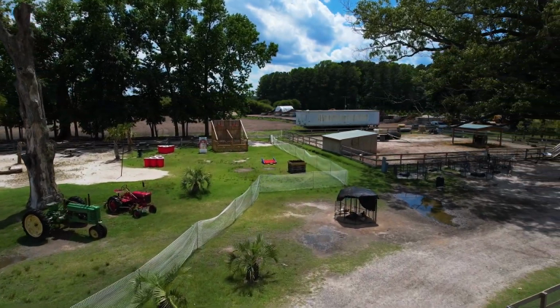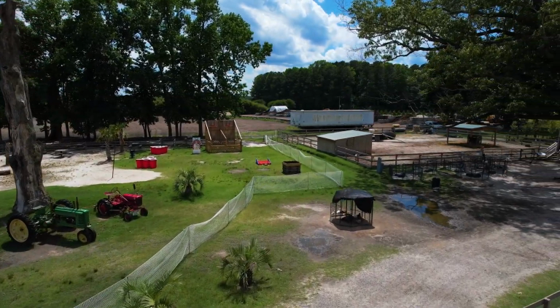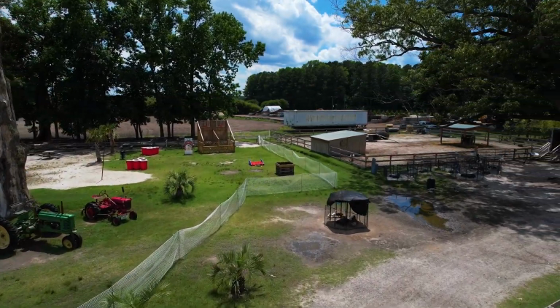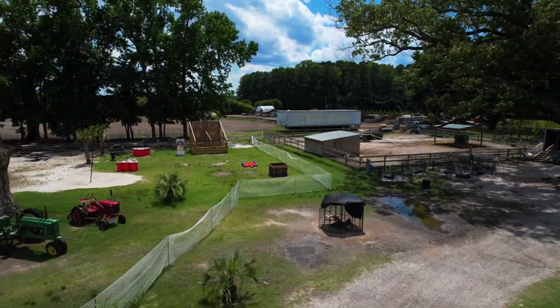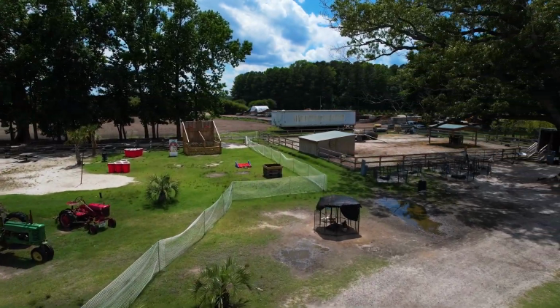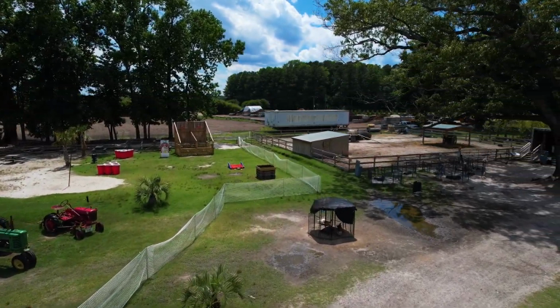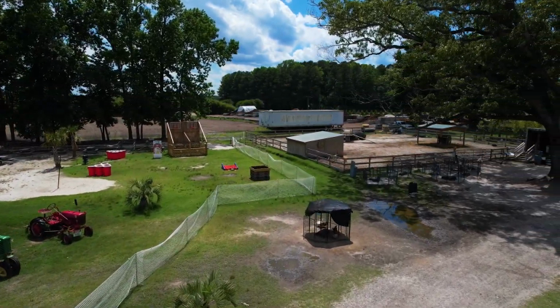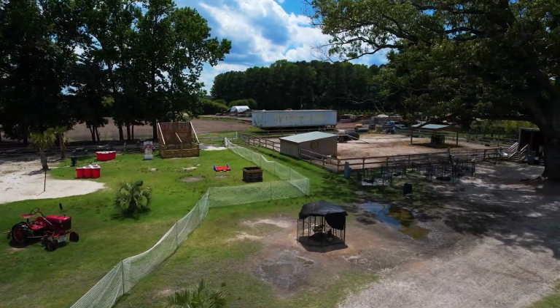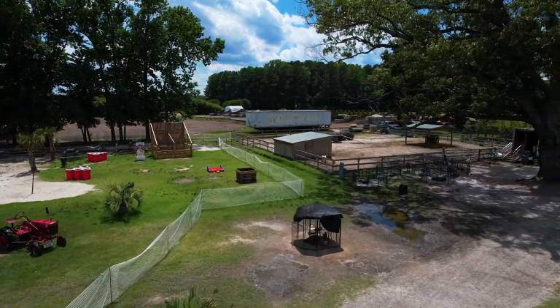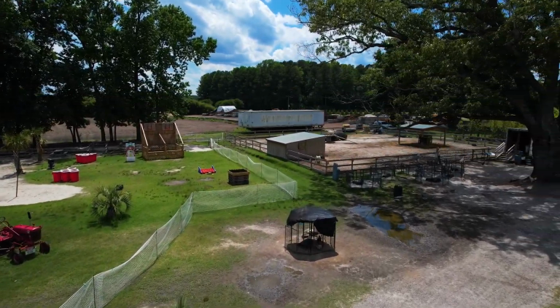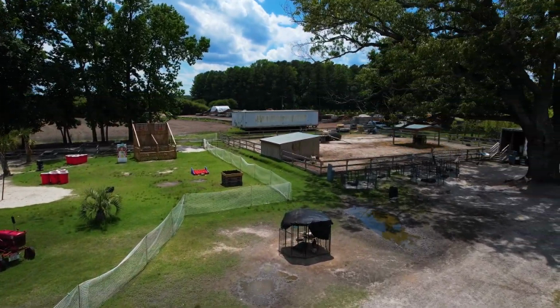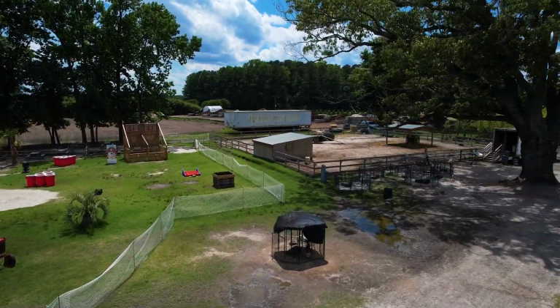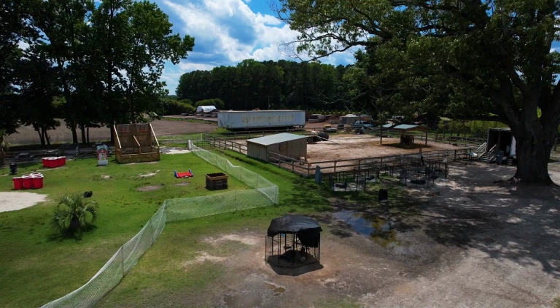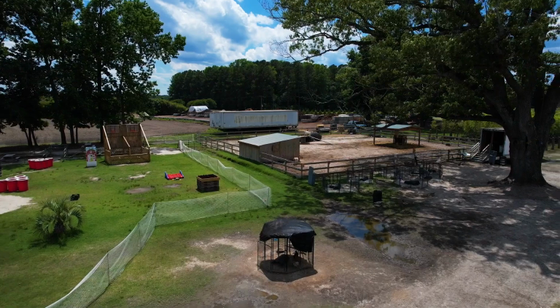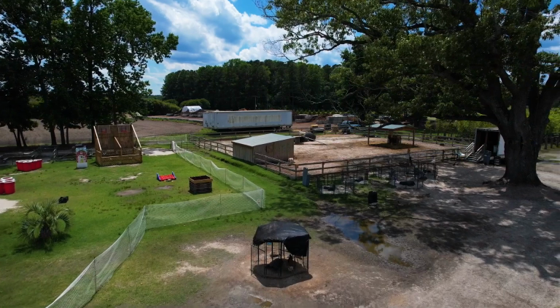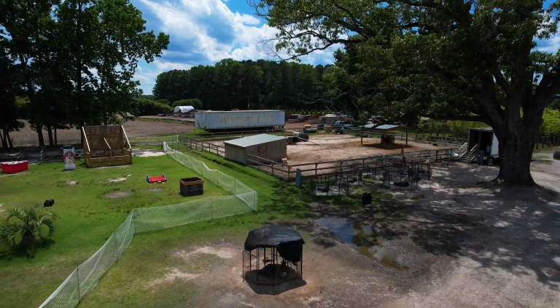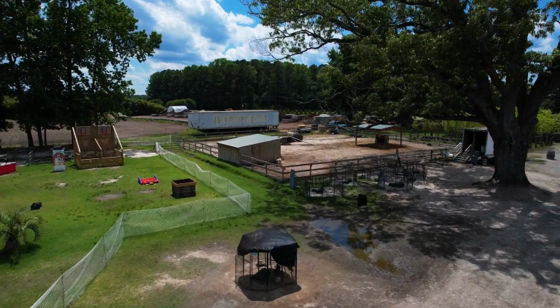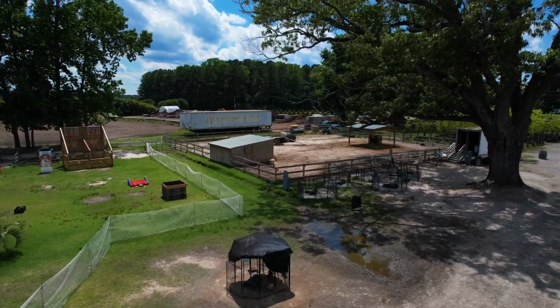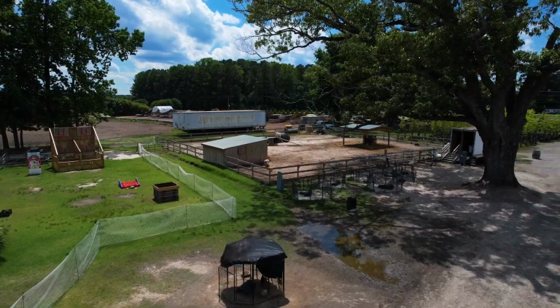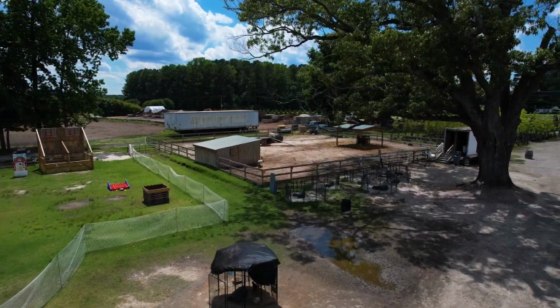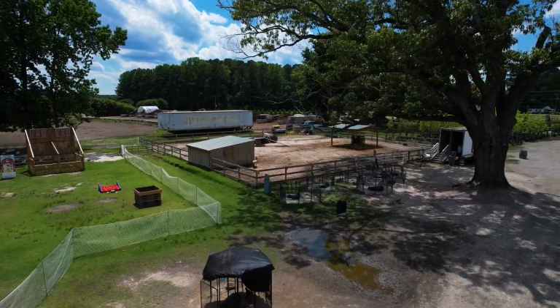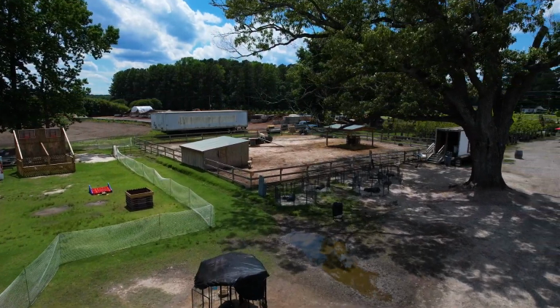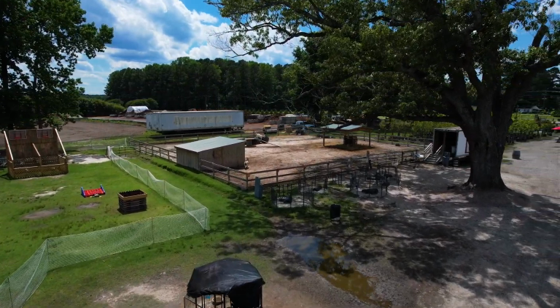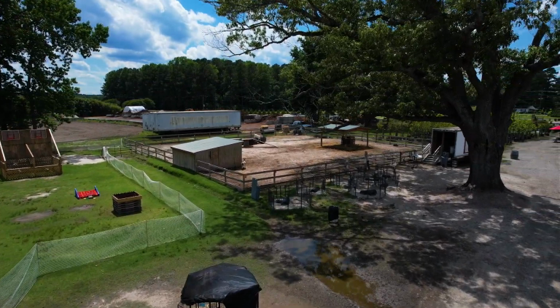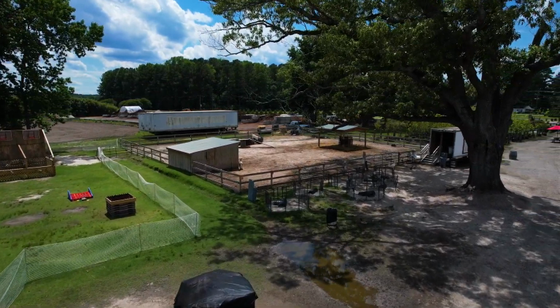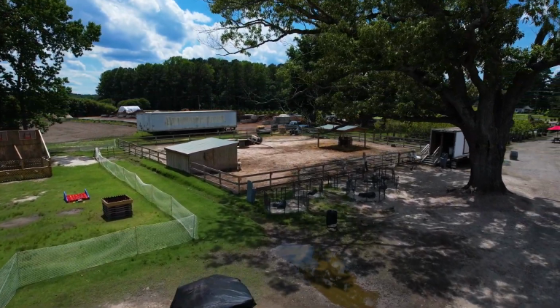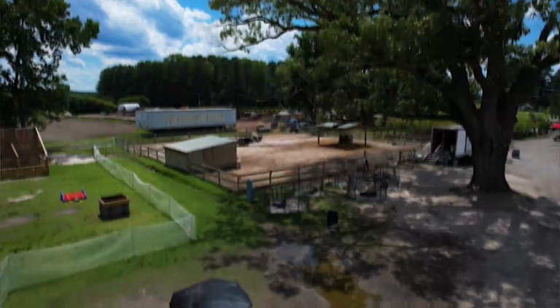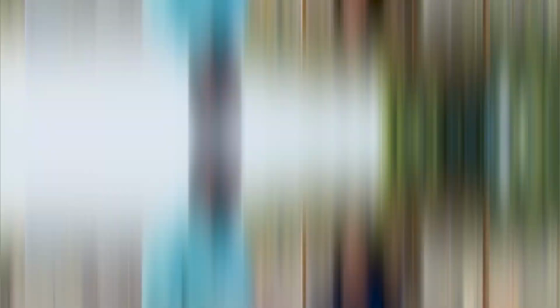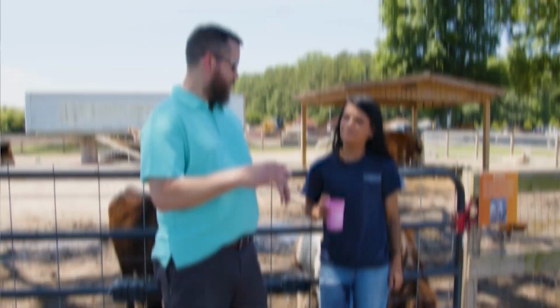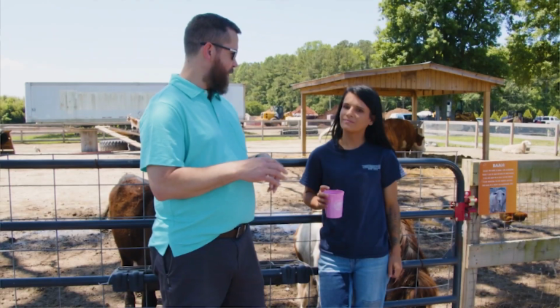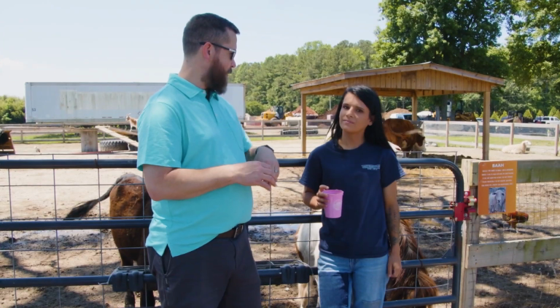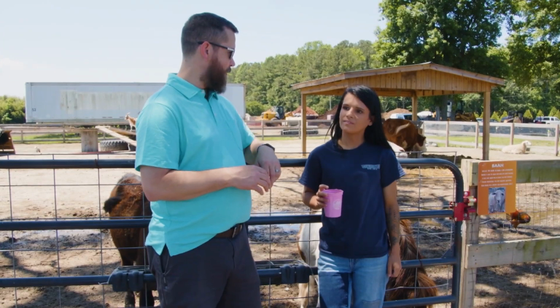I'm here with Kristin Fritz, and she's in charge of the barnyard animals and the bounce house. Kristin, can you tell me a little bit about this area?